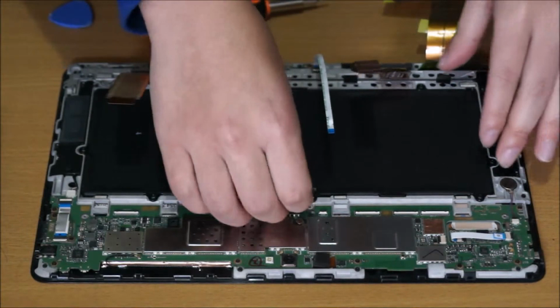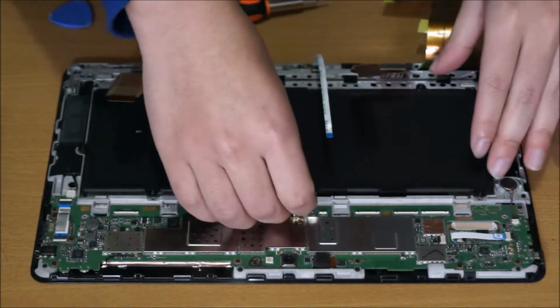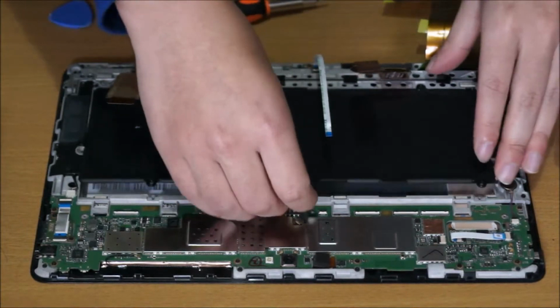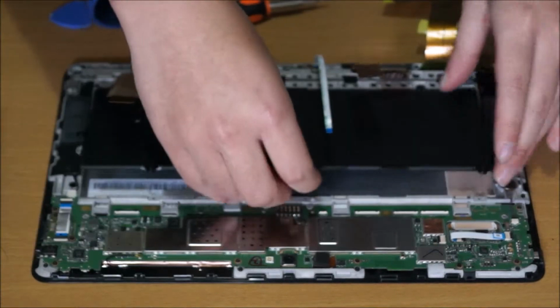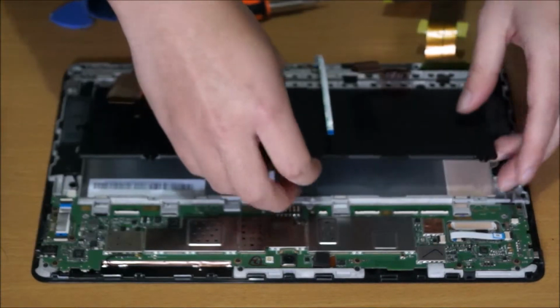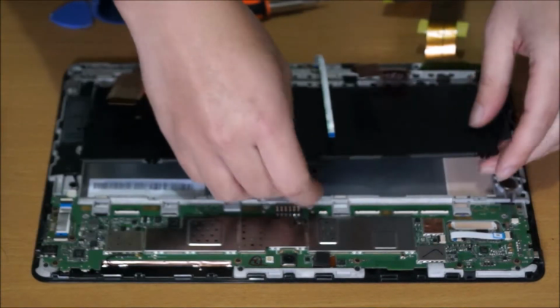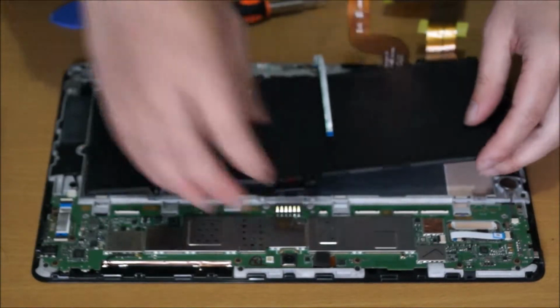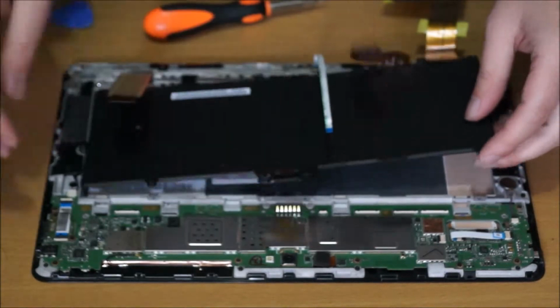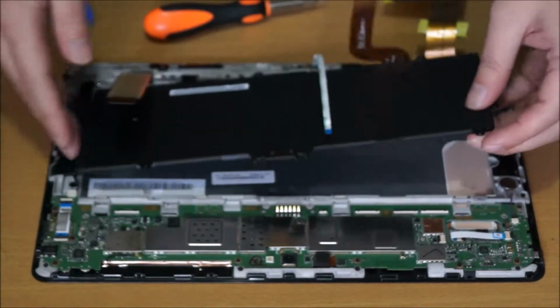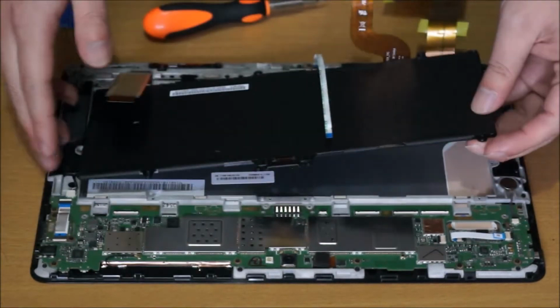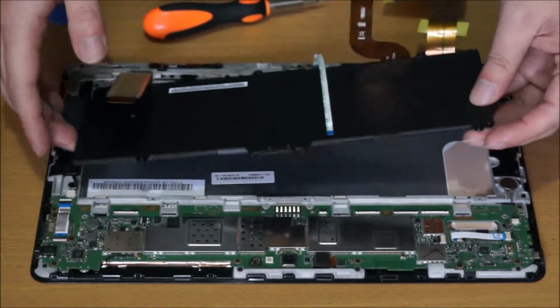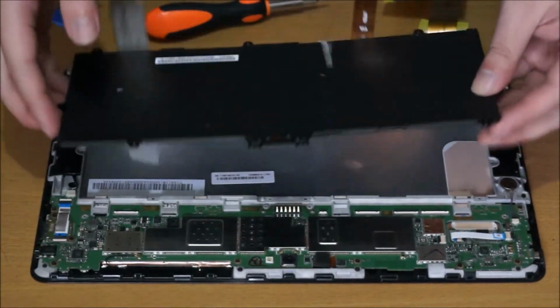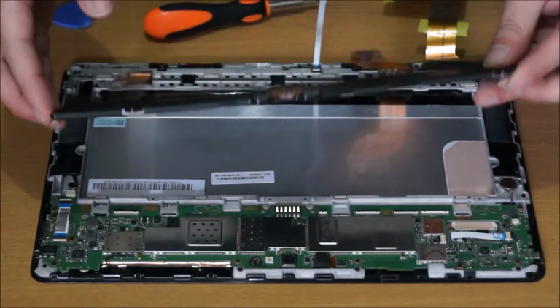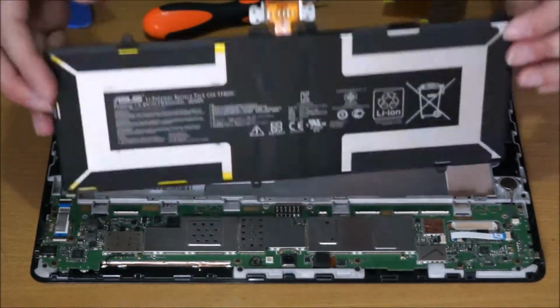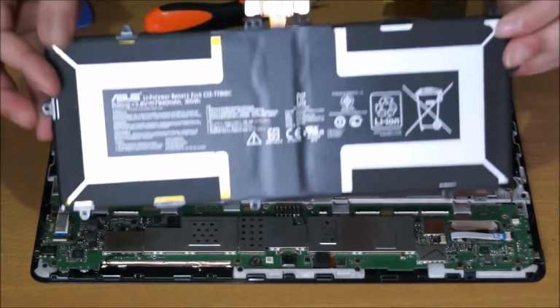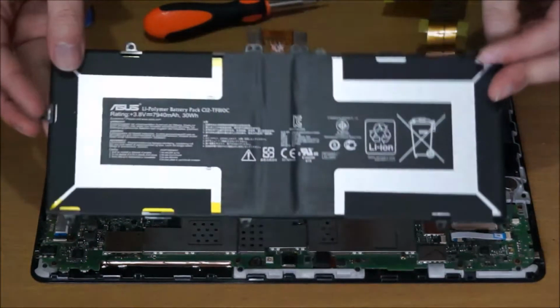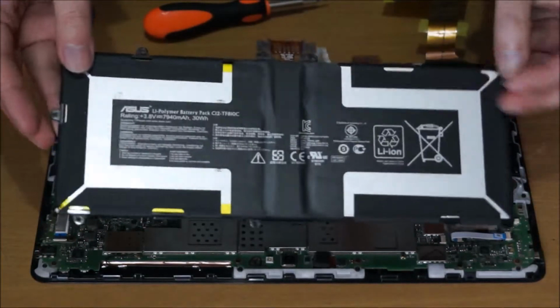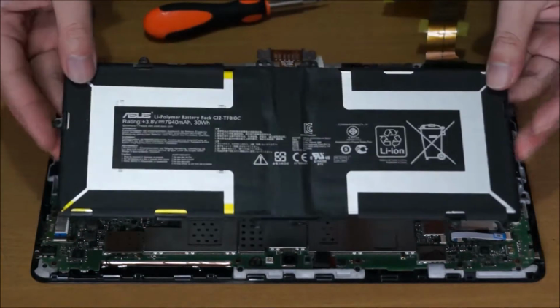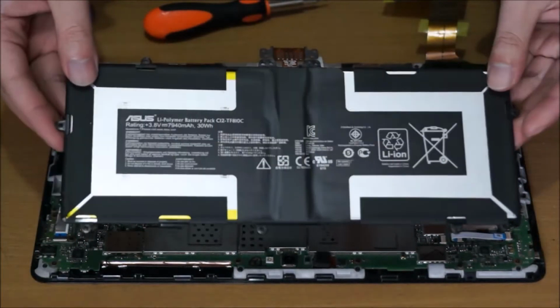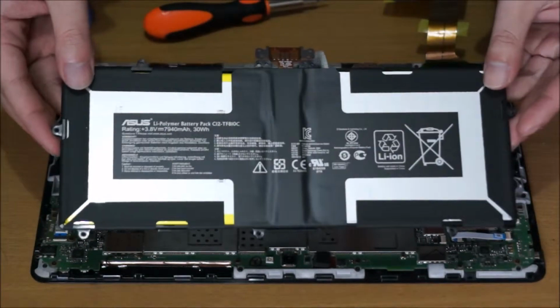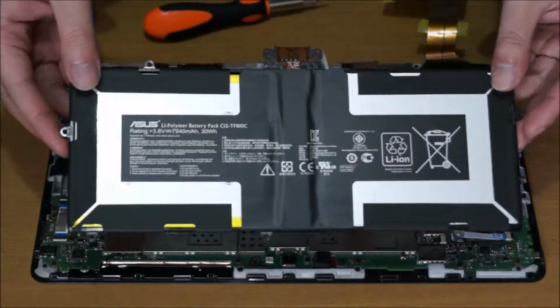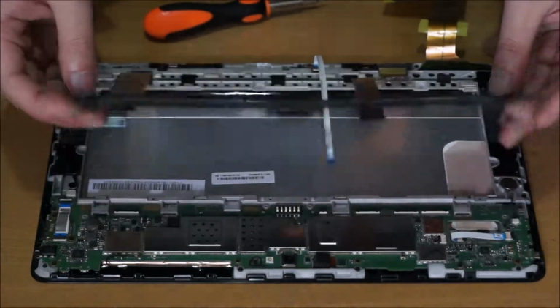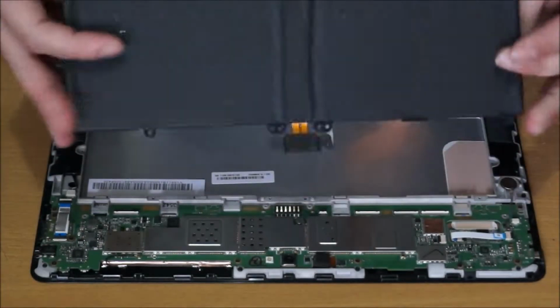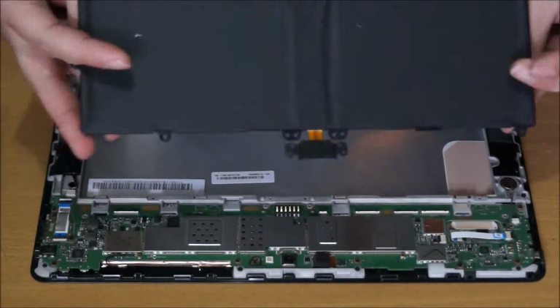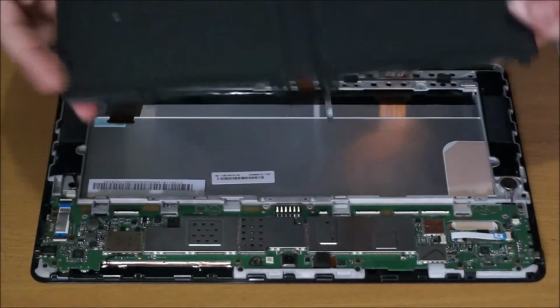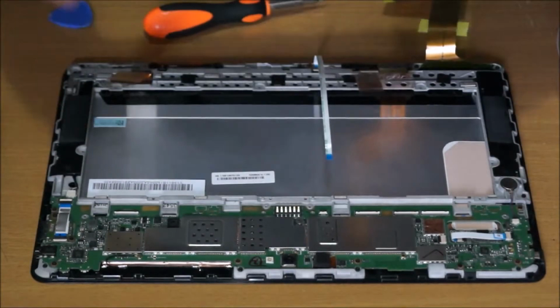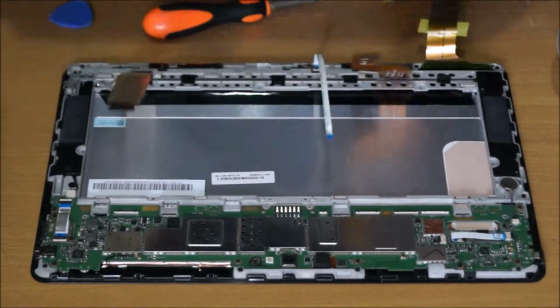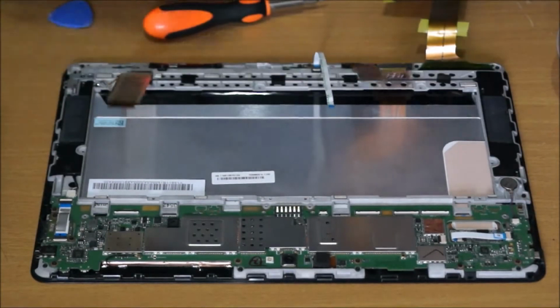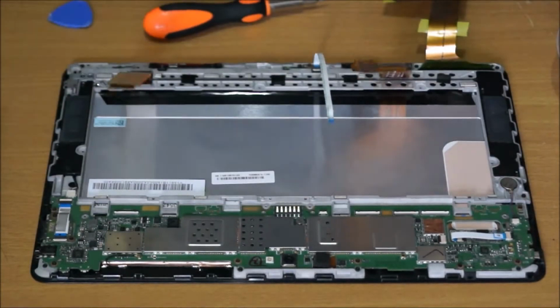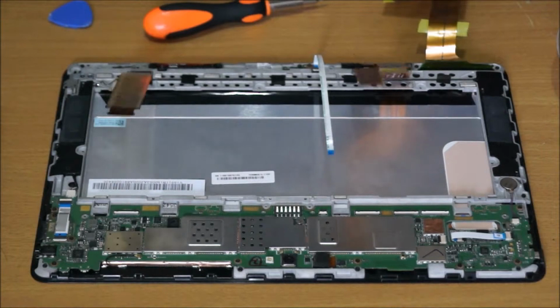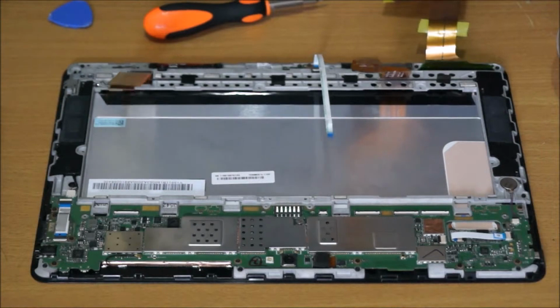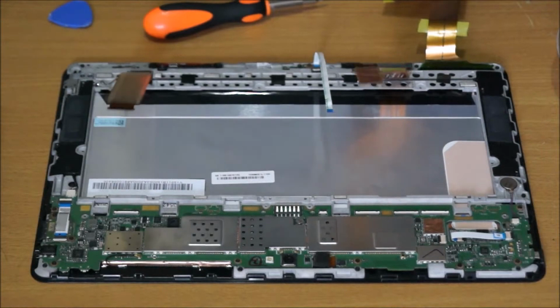After you remove the battery screws, you just lift it up and it comes off. You can replace the battery if your battery has died.